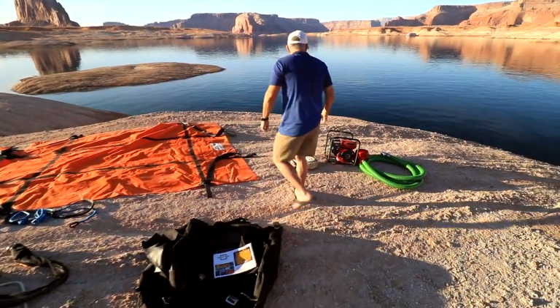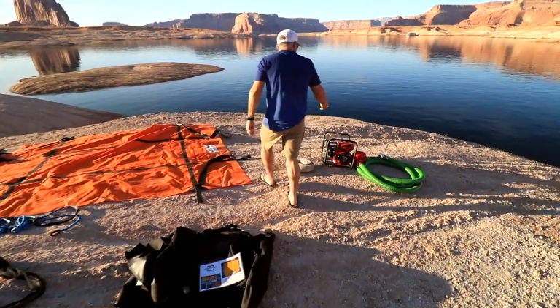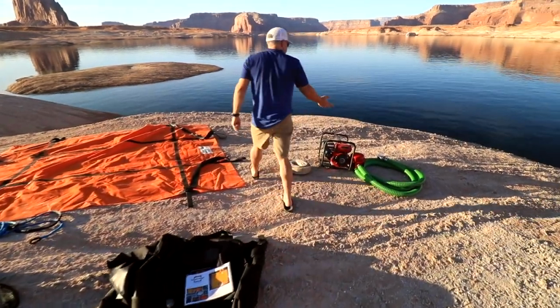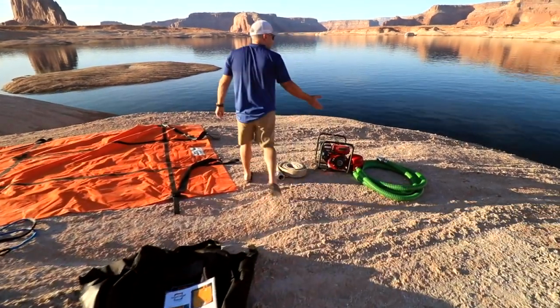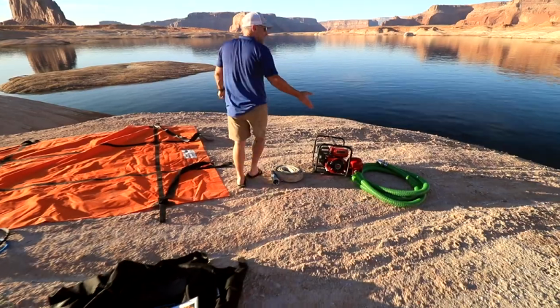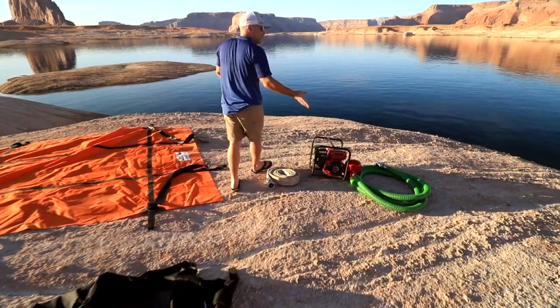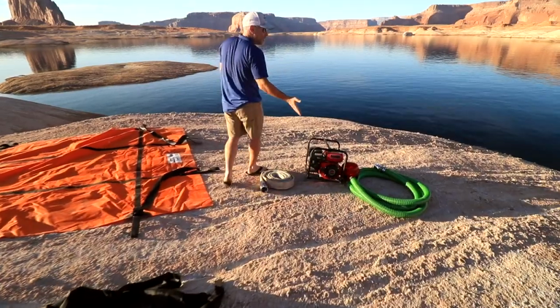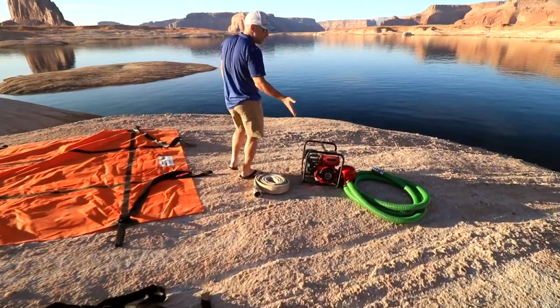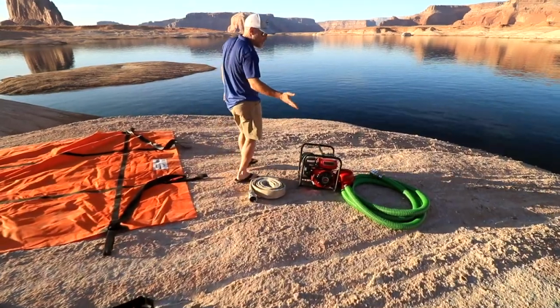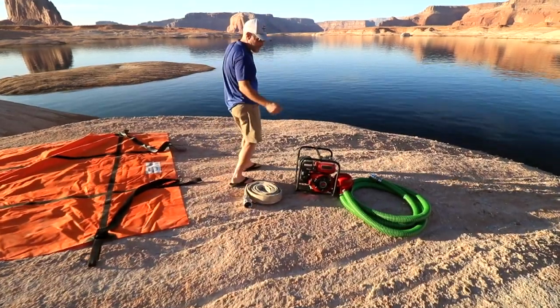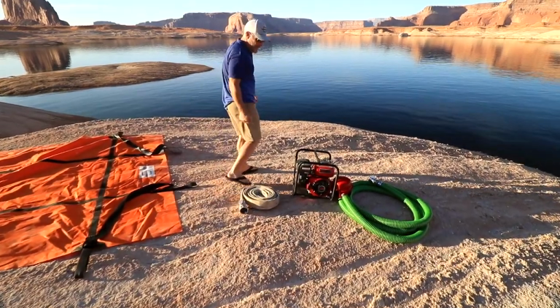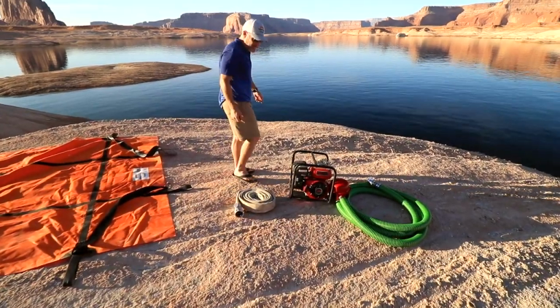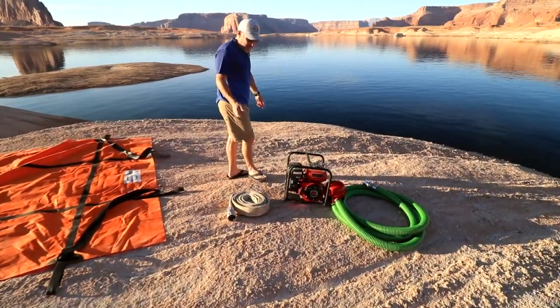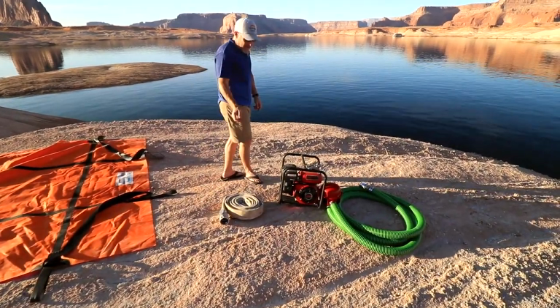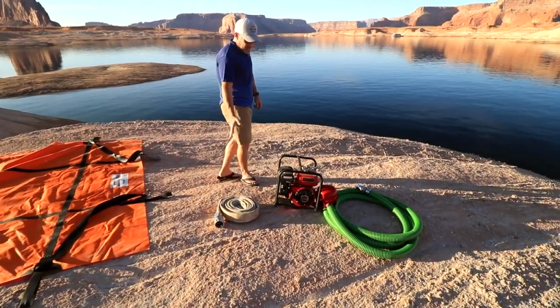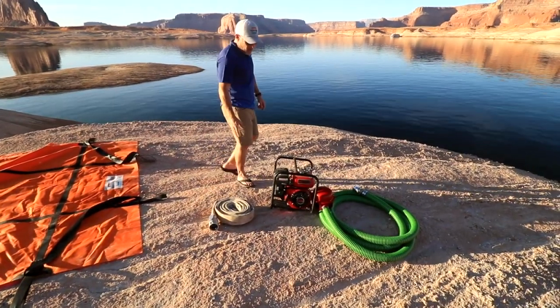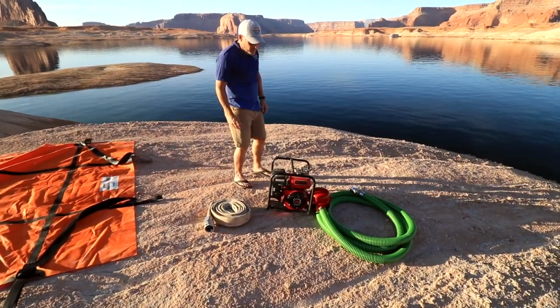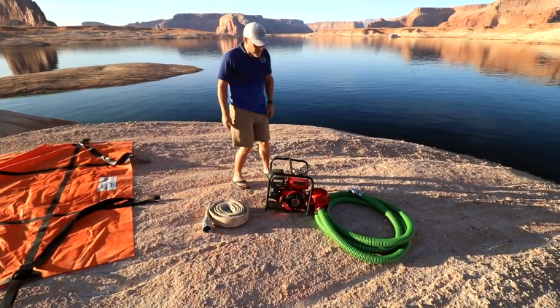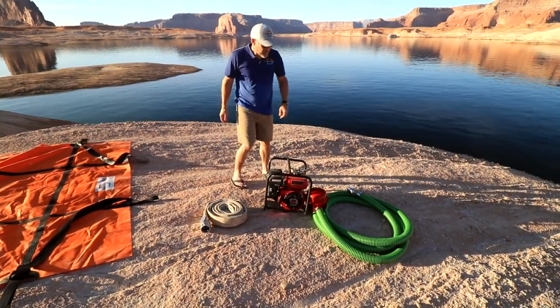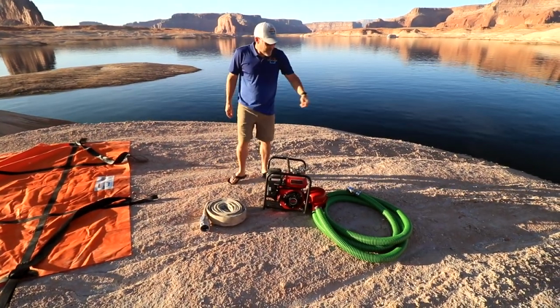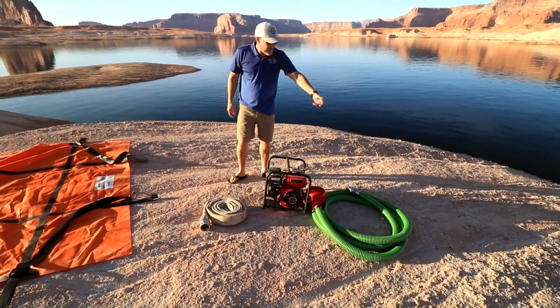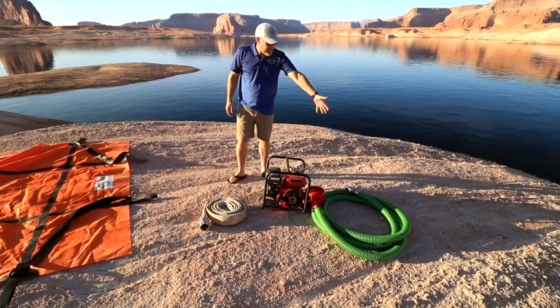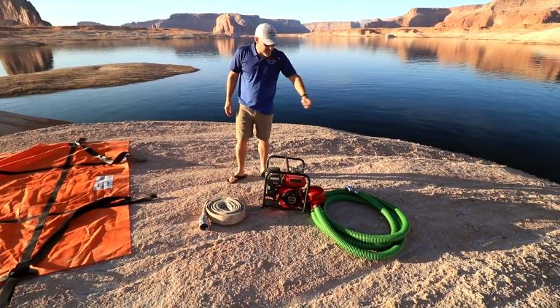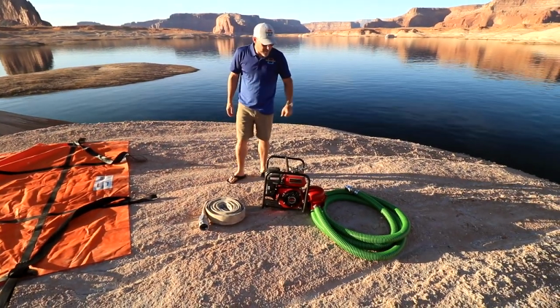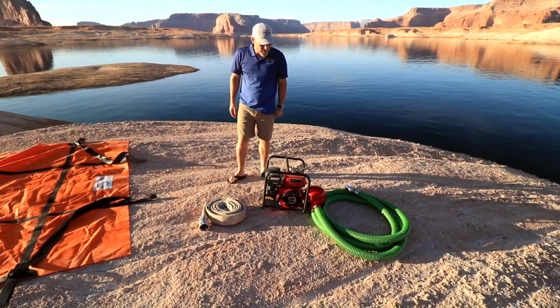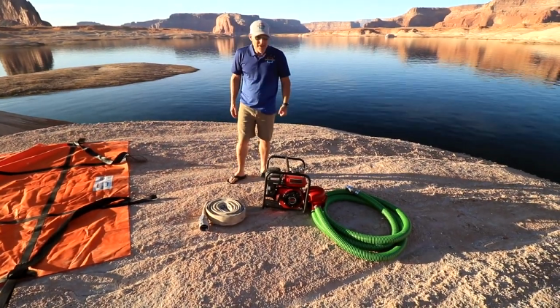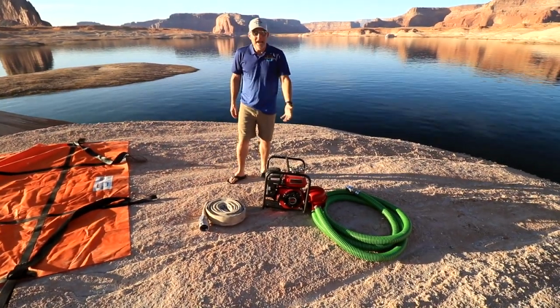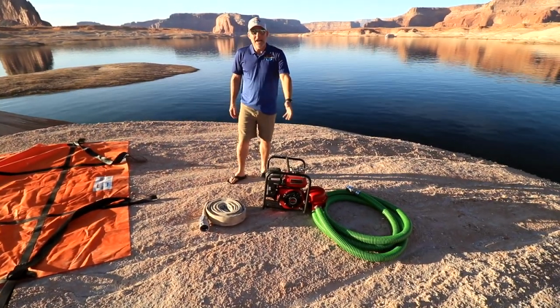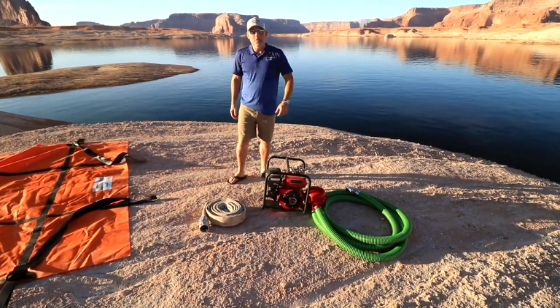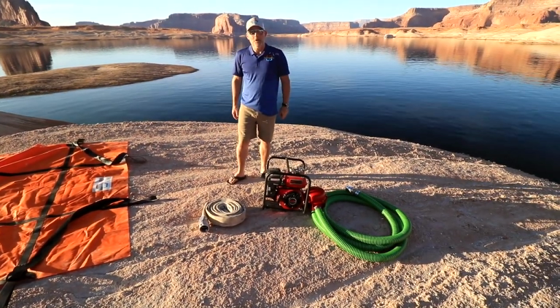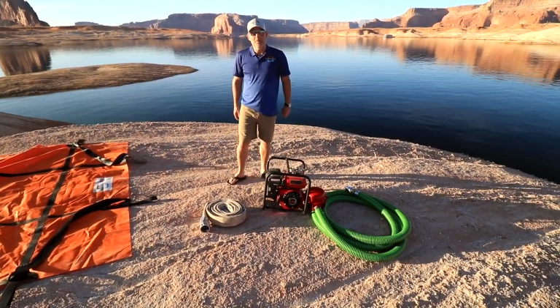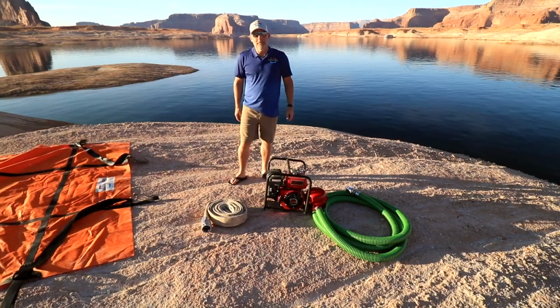And finally, I need to be able to fill my bags. I get a hose — an intake hose — and a portable pump.